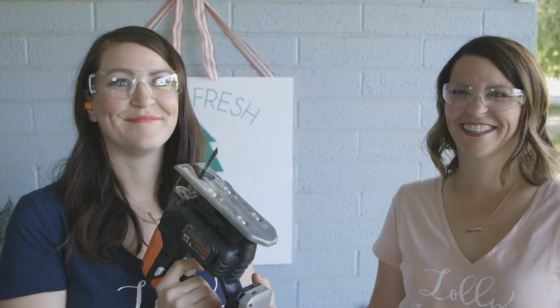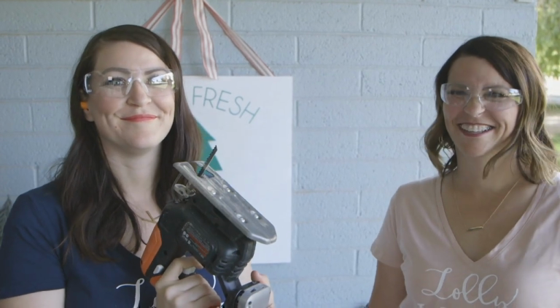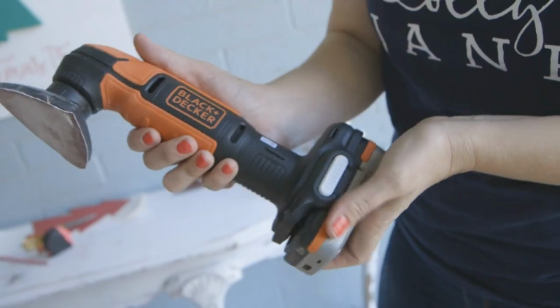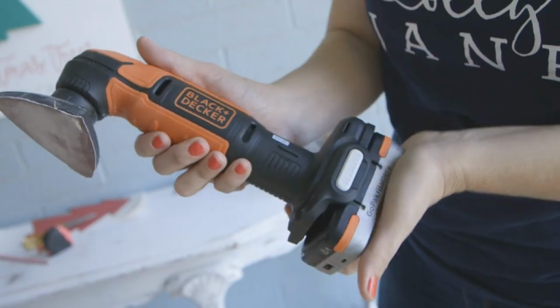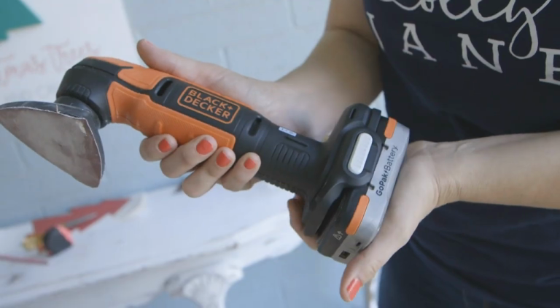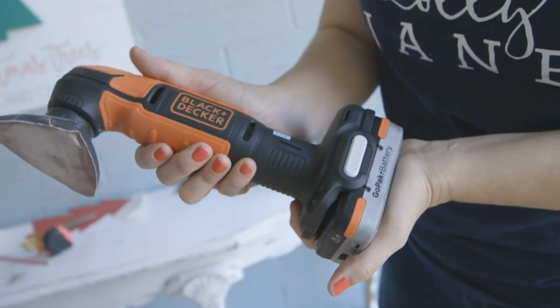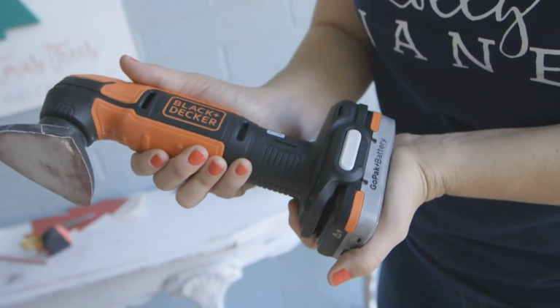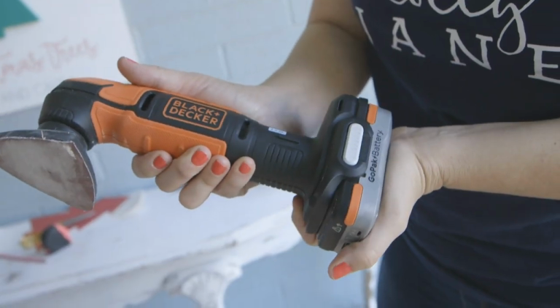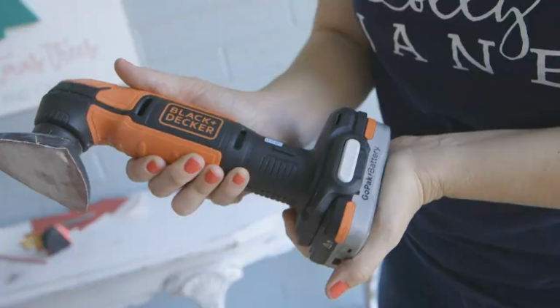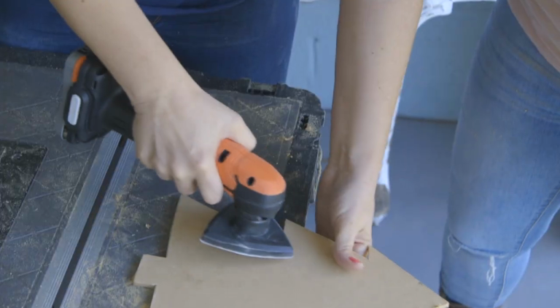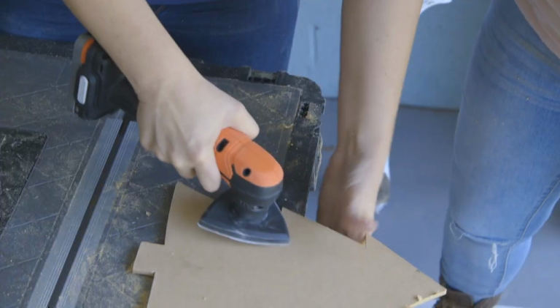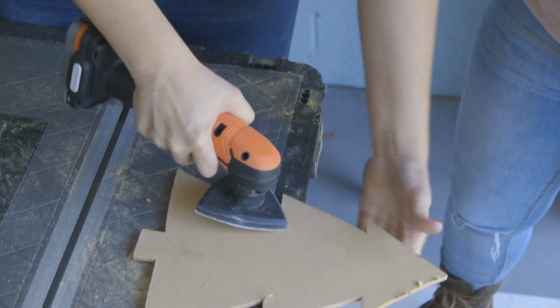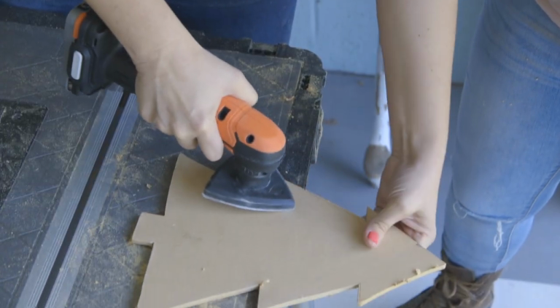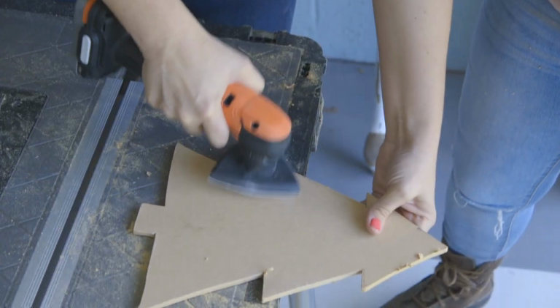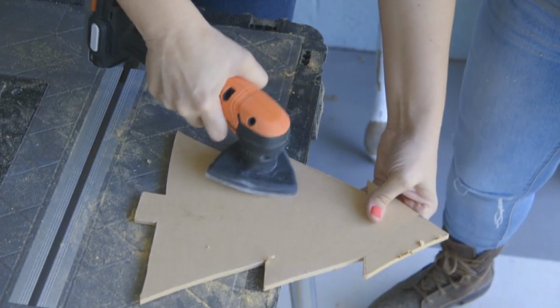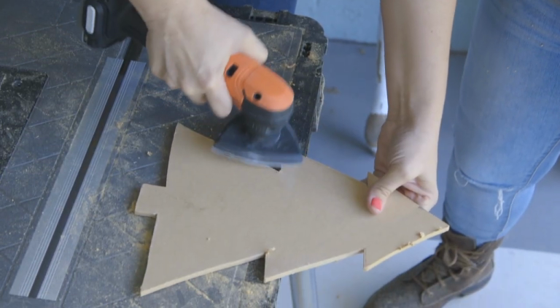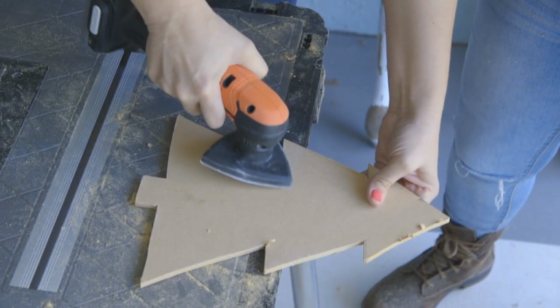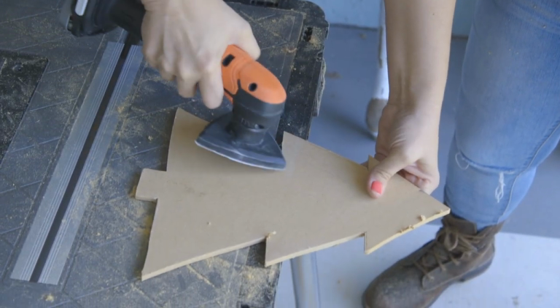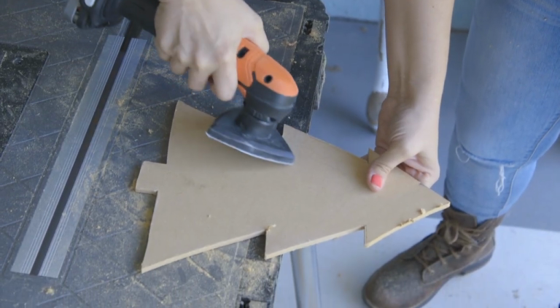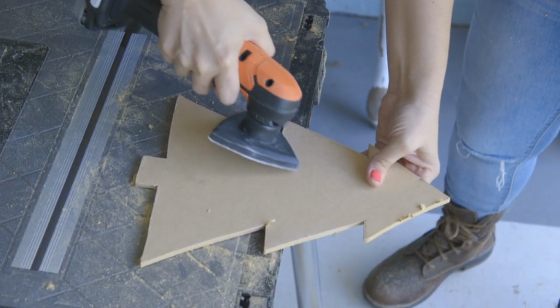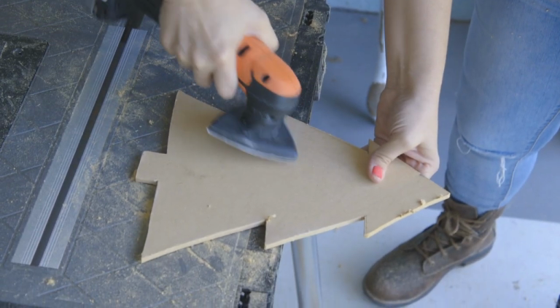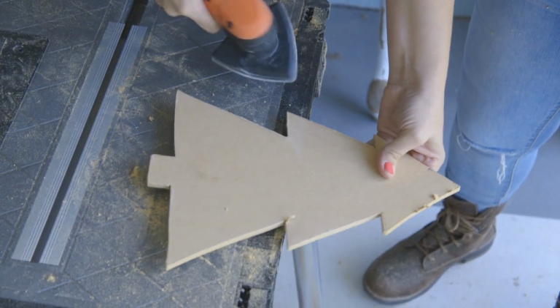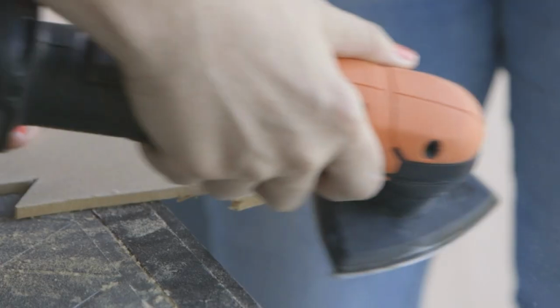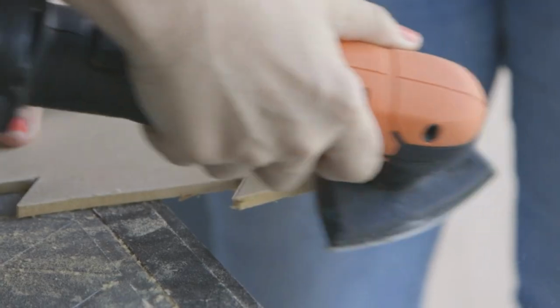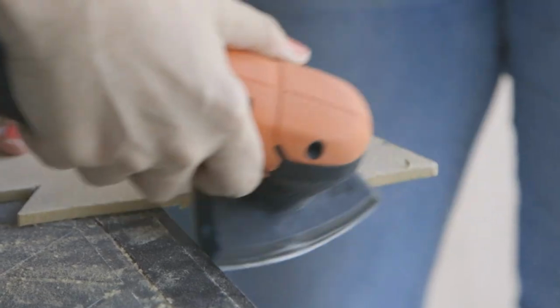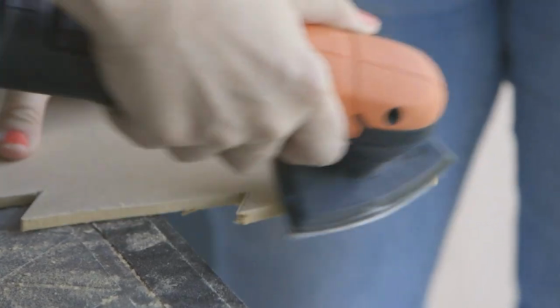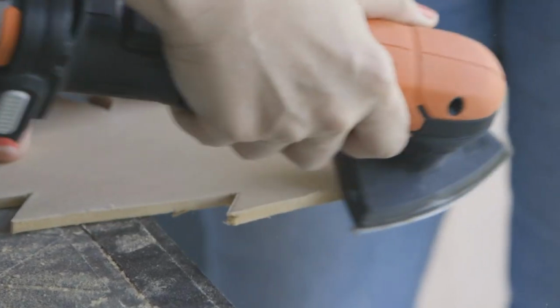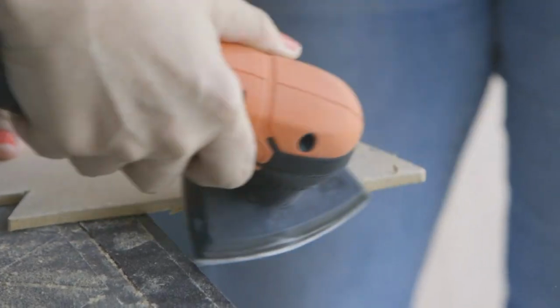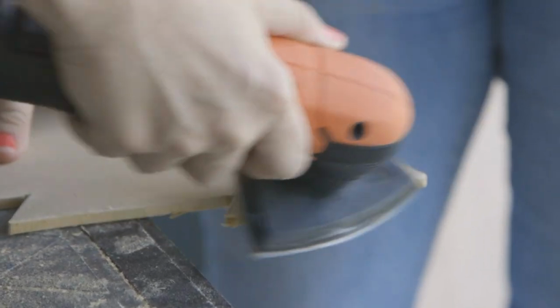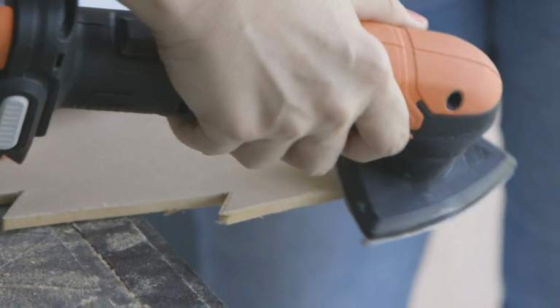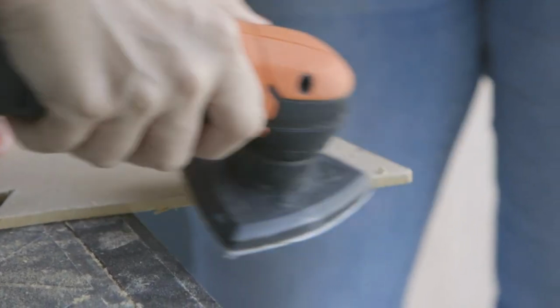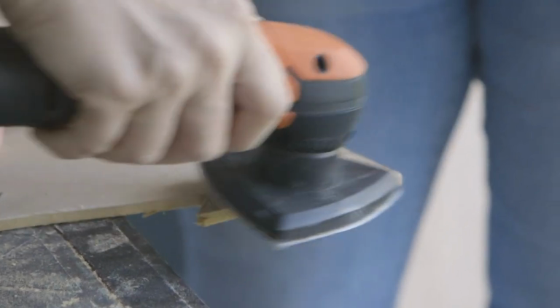The detail sander is great for smoothing off all those edges and little furry strips. You do not want to splinter — that is not fun.